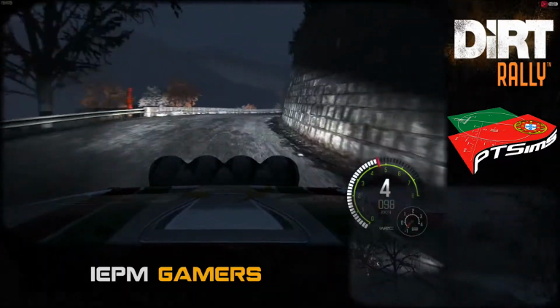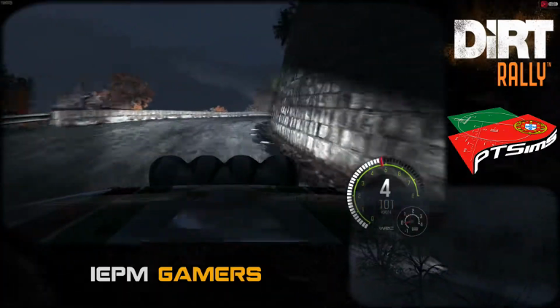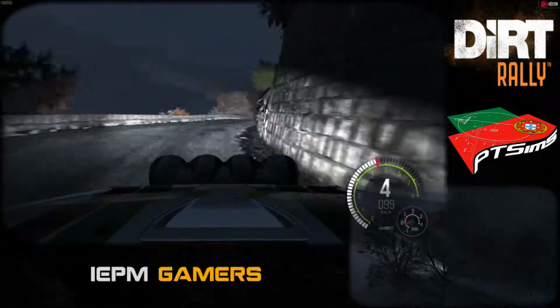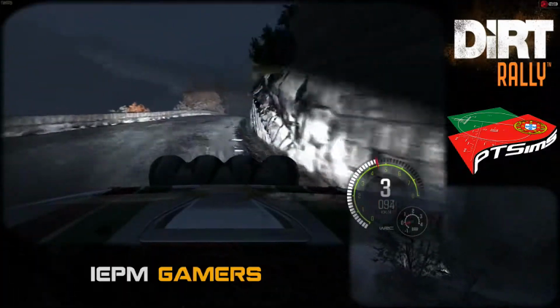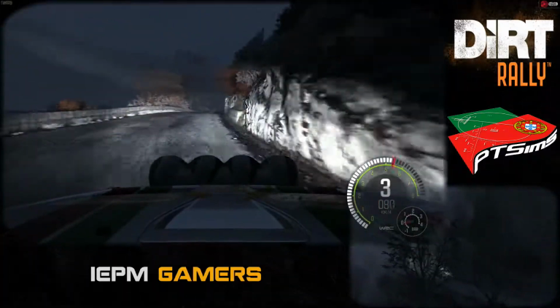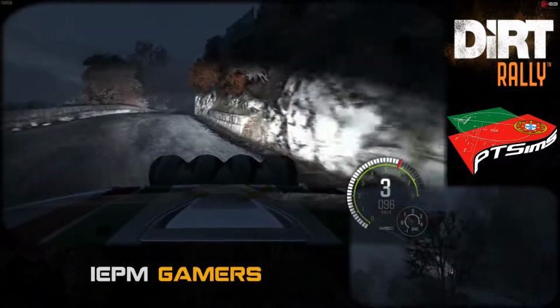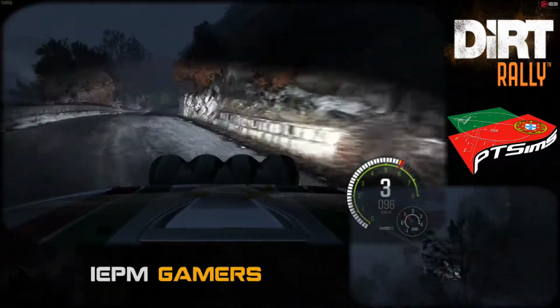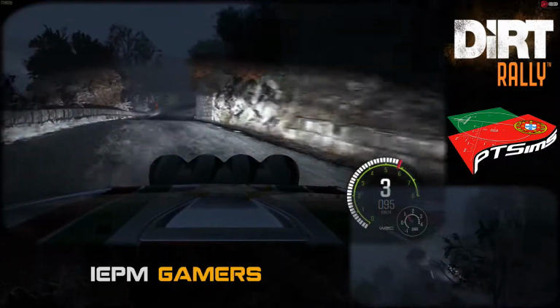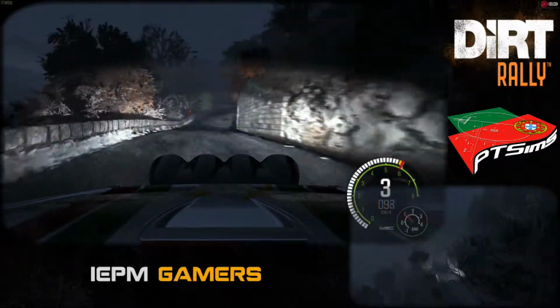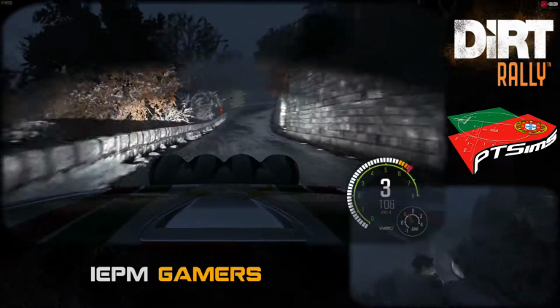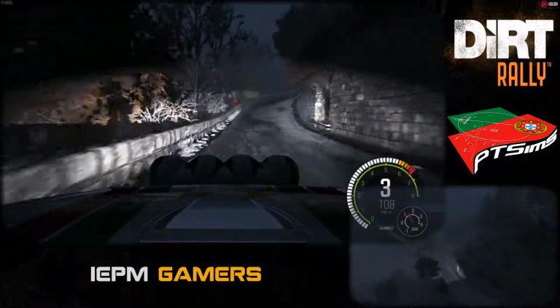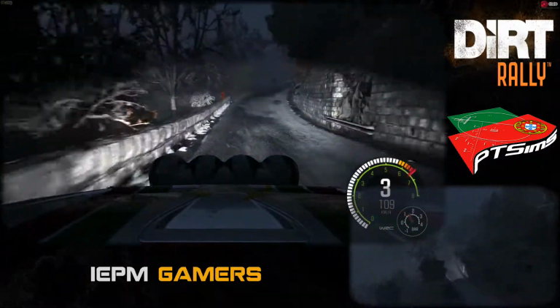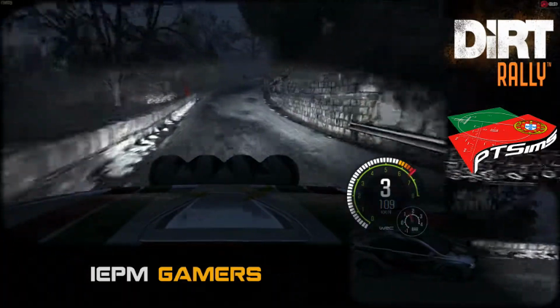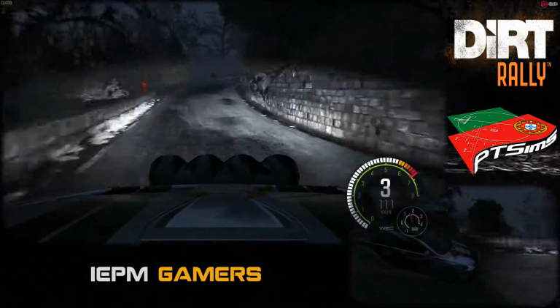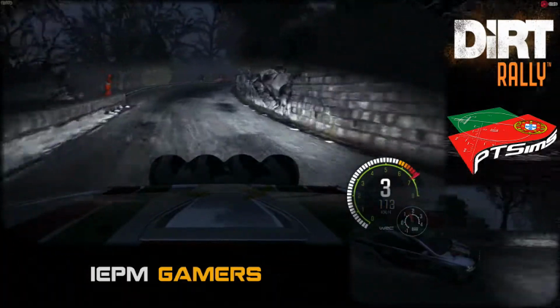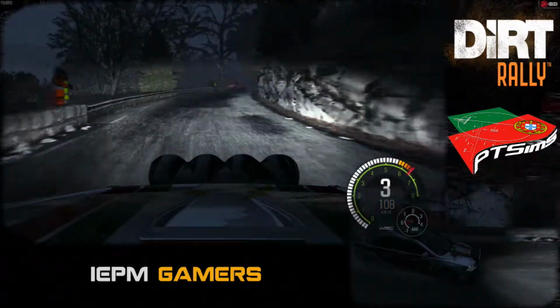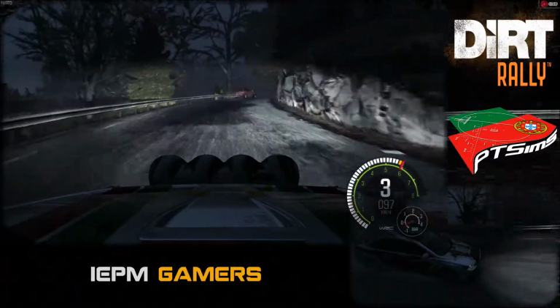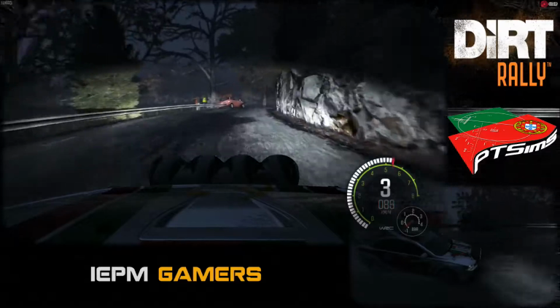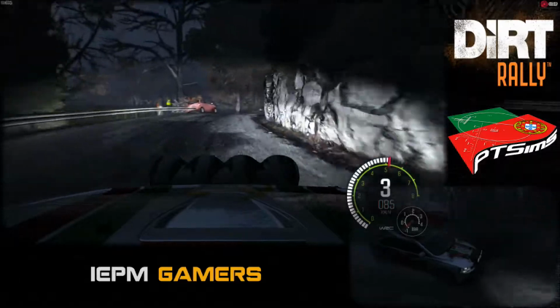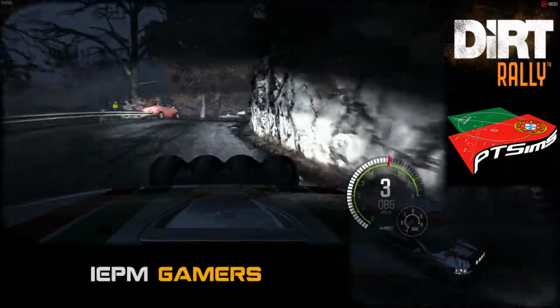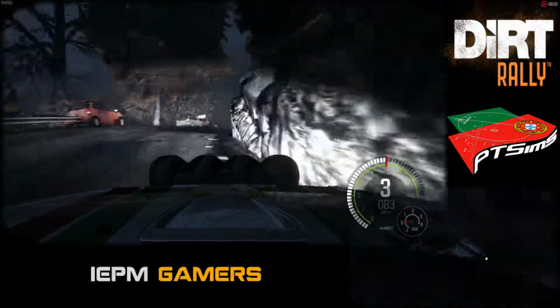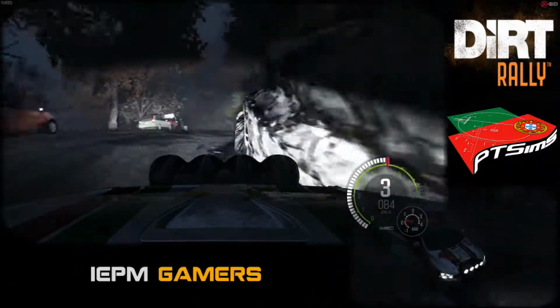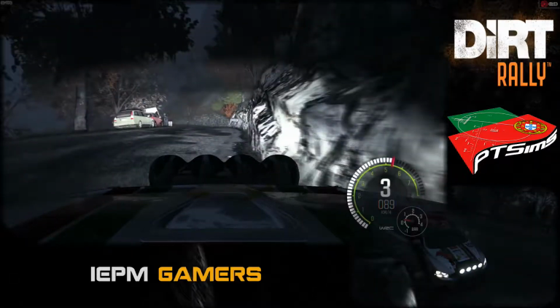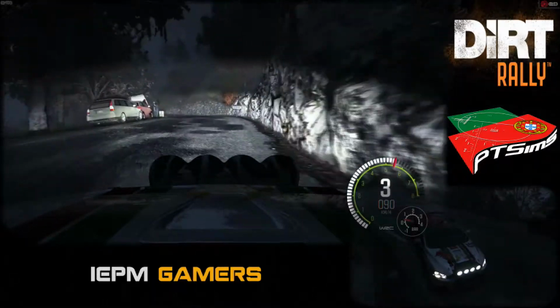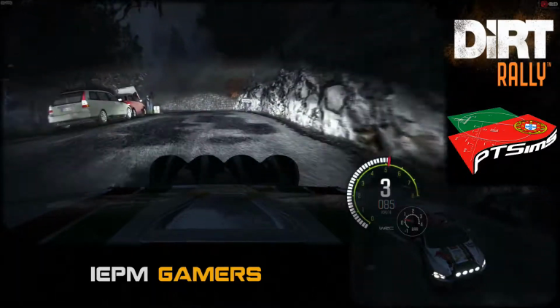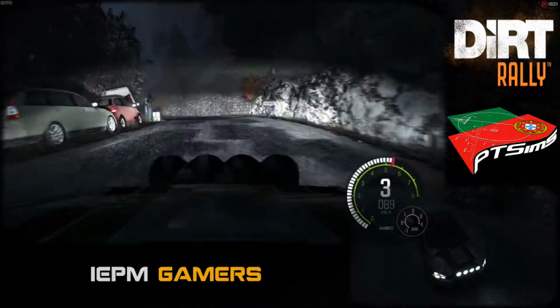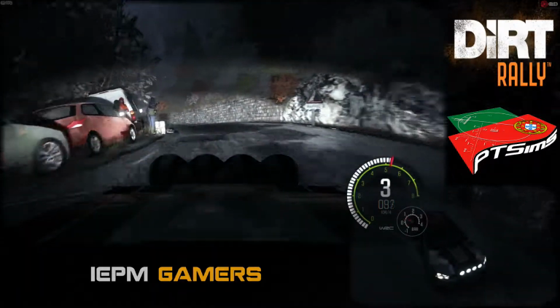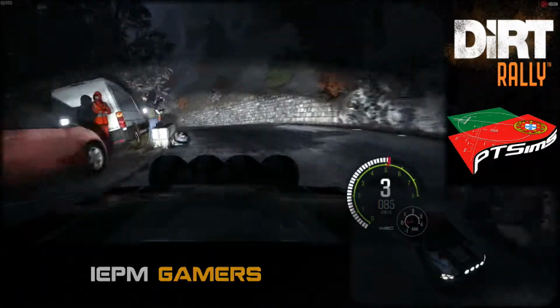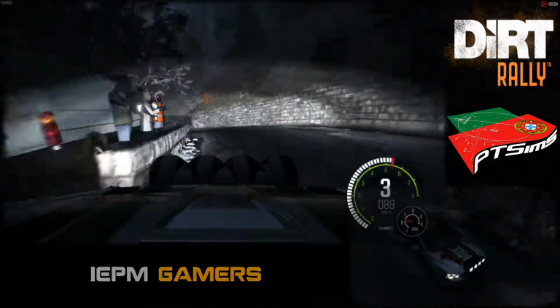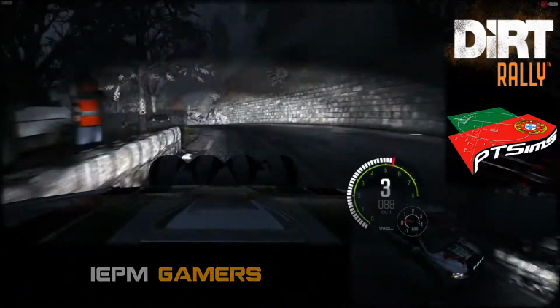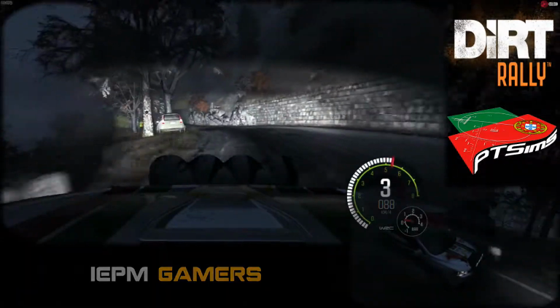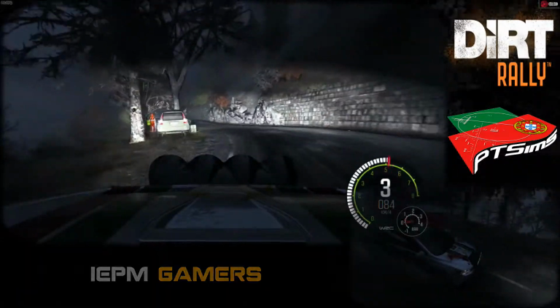Into caution right, 3, long, over crest. Into left, 3, open, and hairpin left.